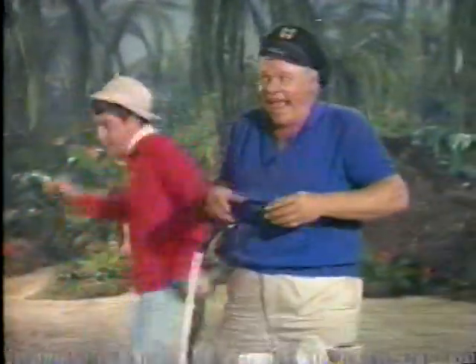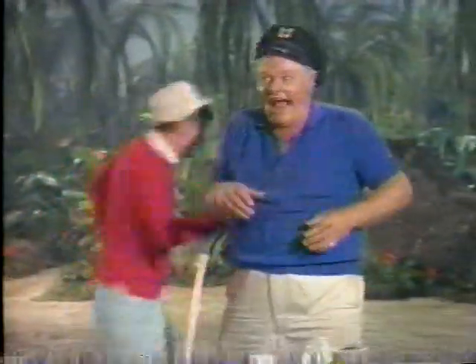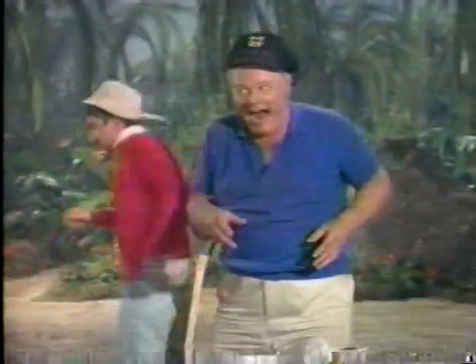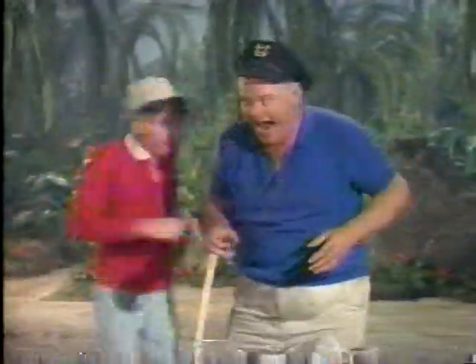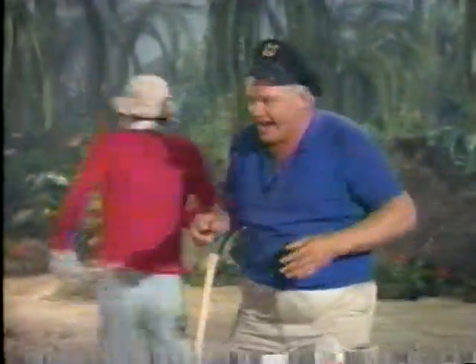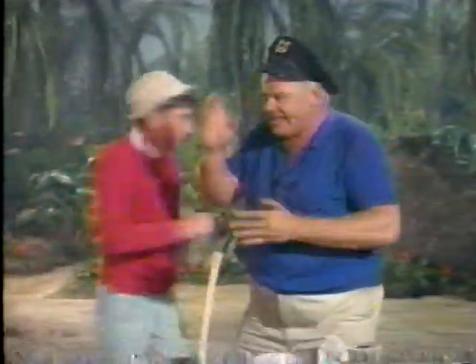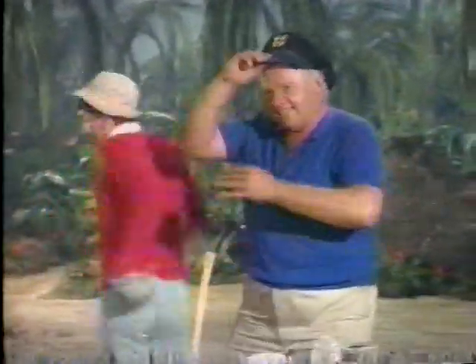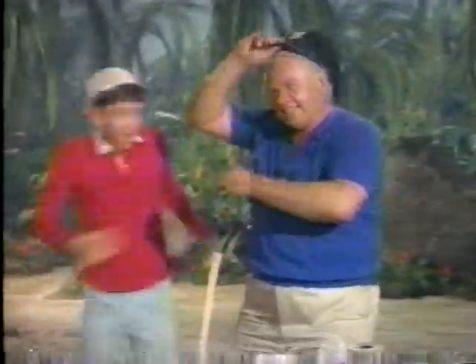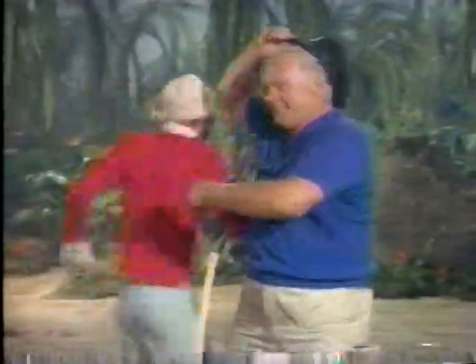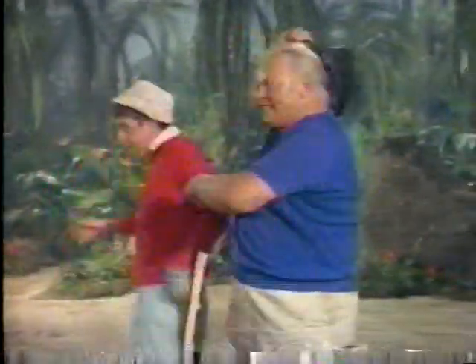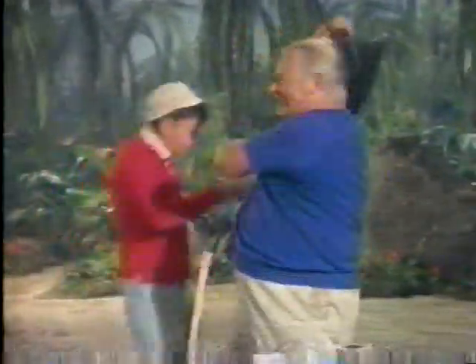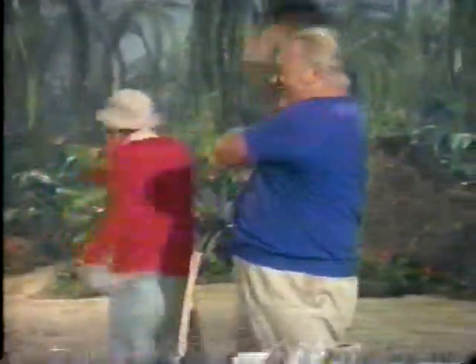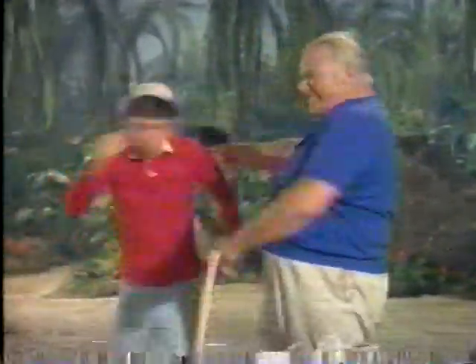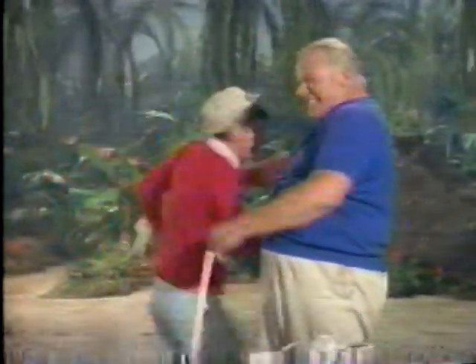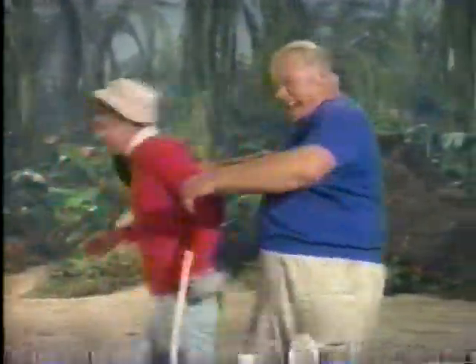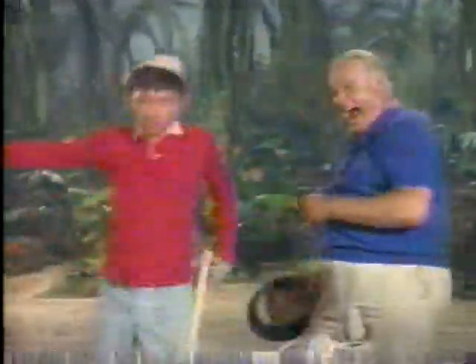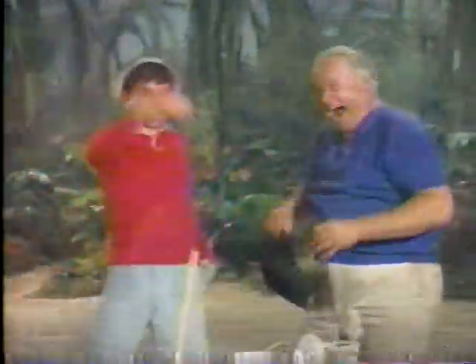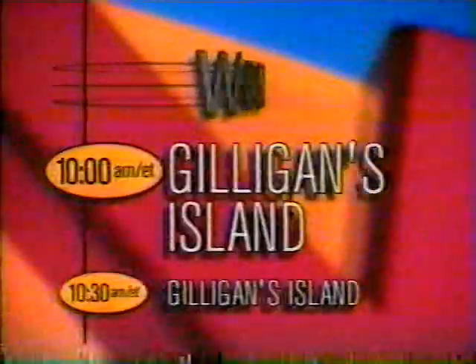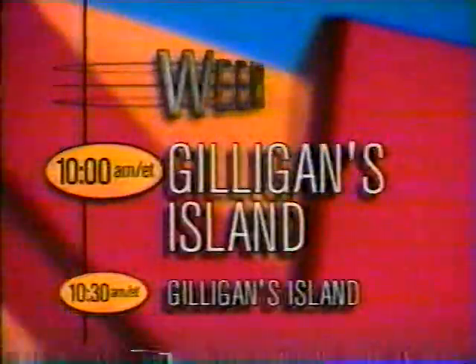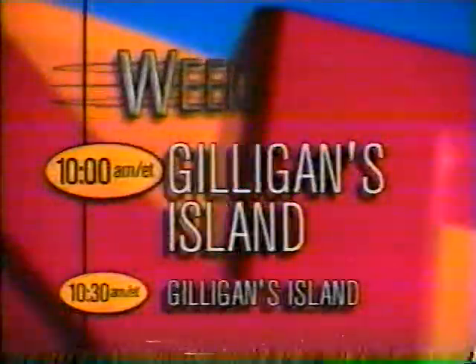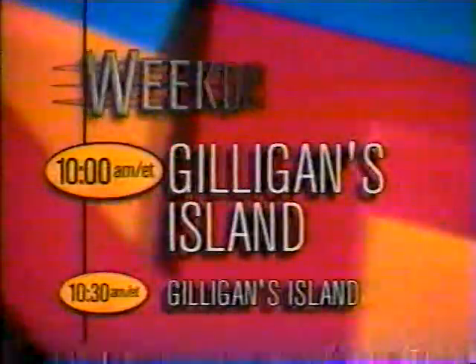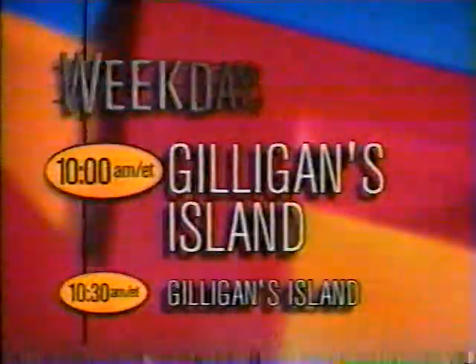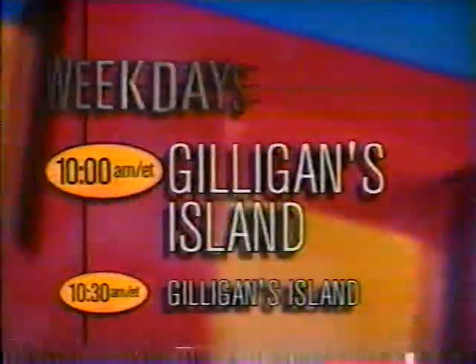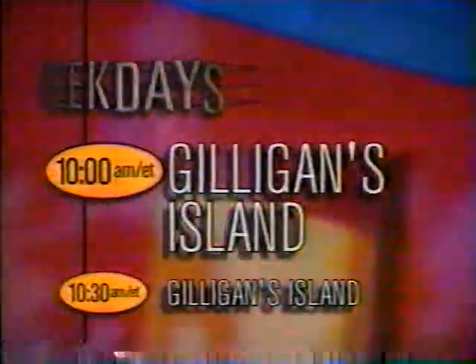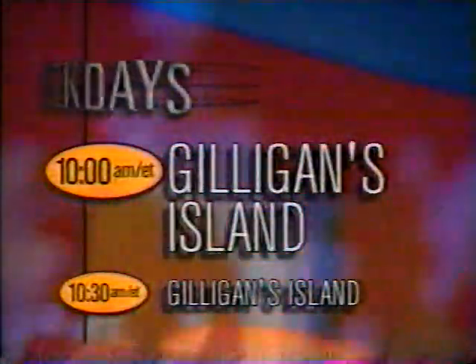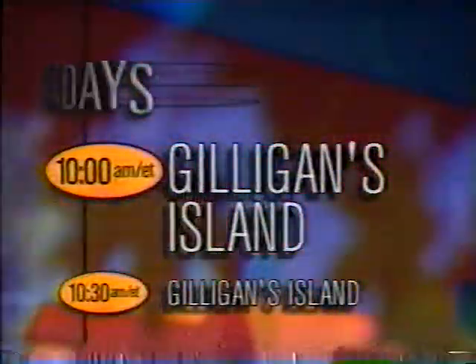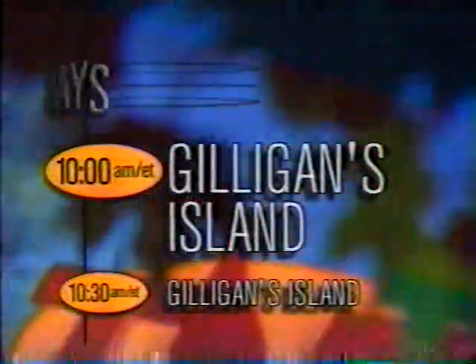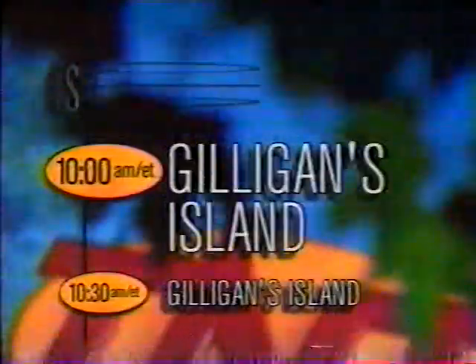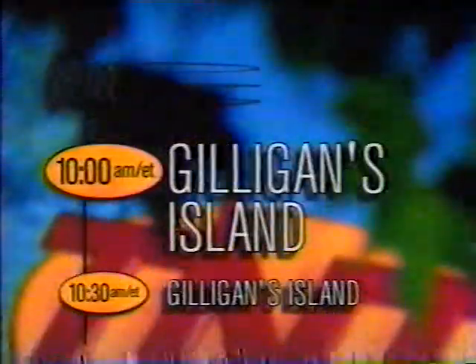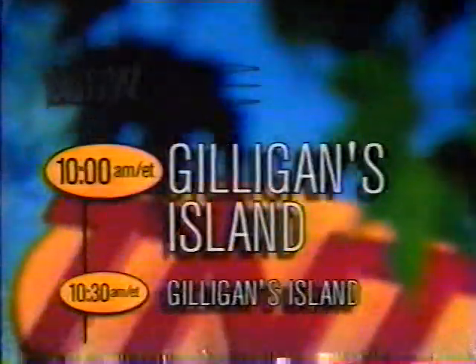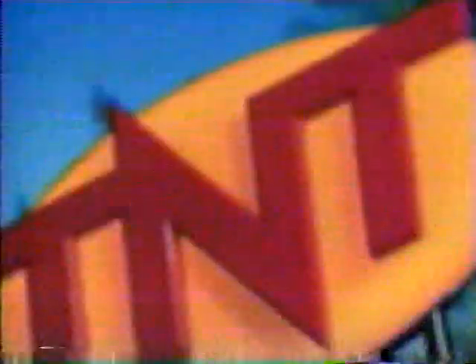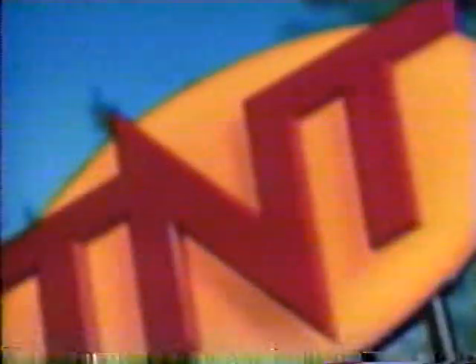You can never get enough of Gilligan's Island — weekday mornings at 10 and 10:30 here on TNT.